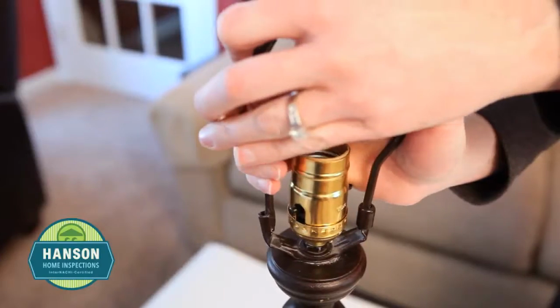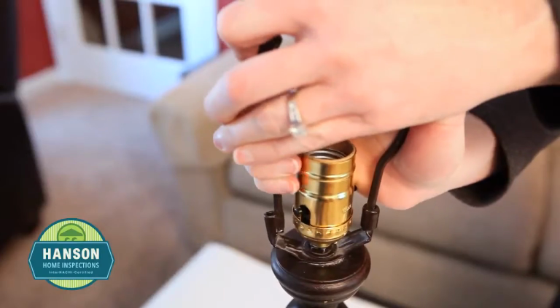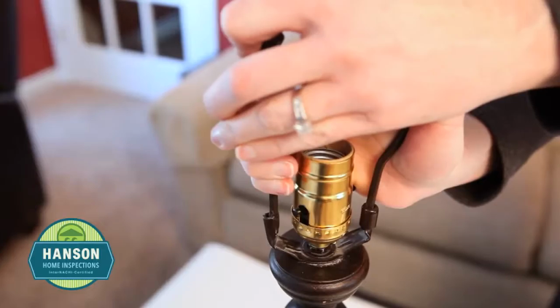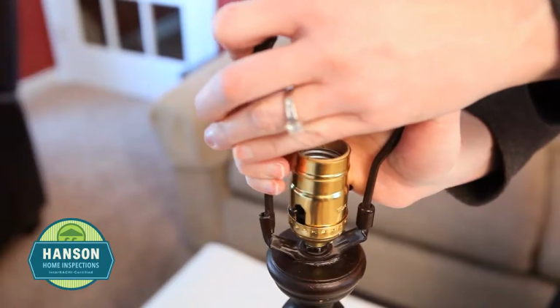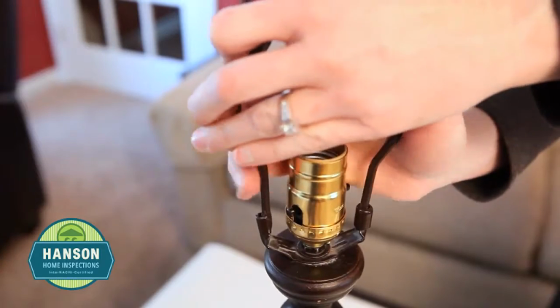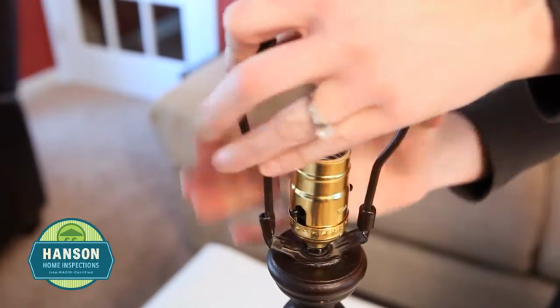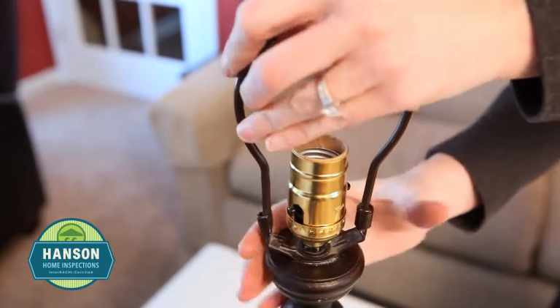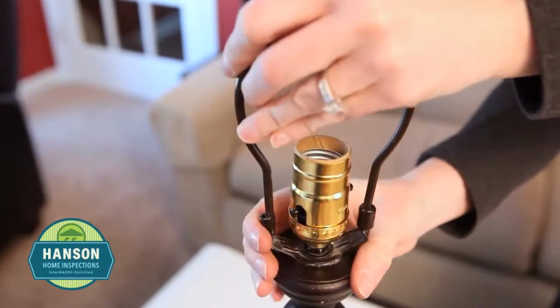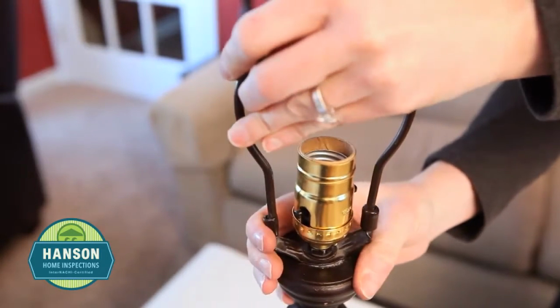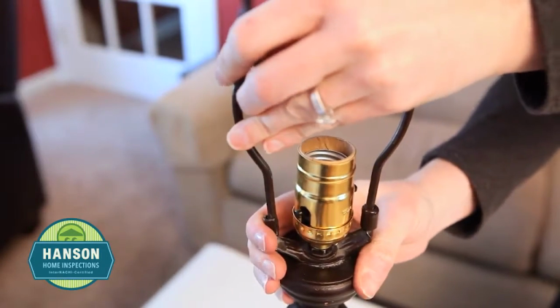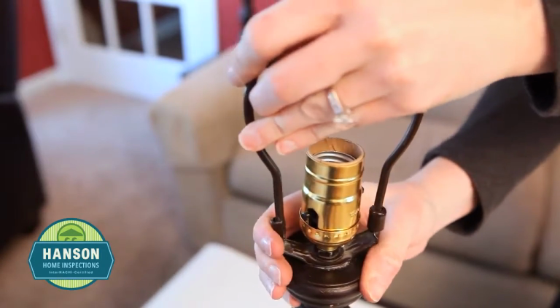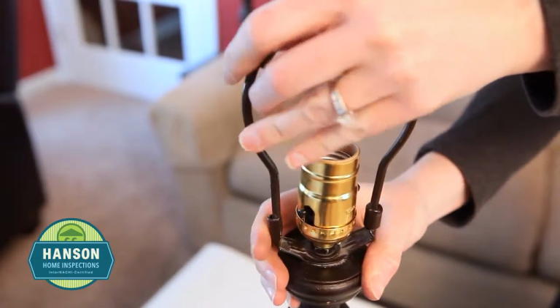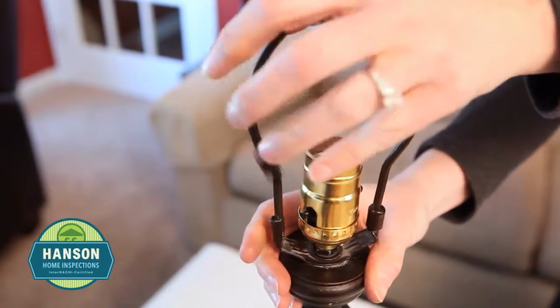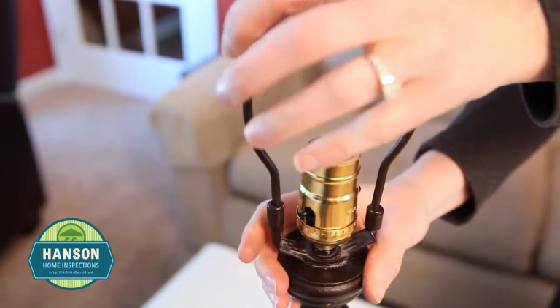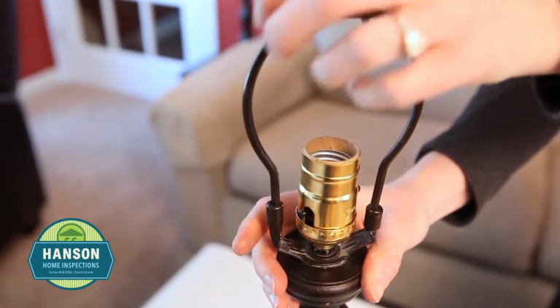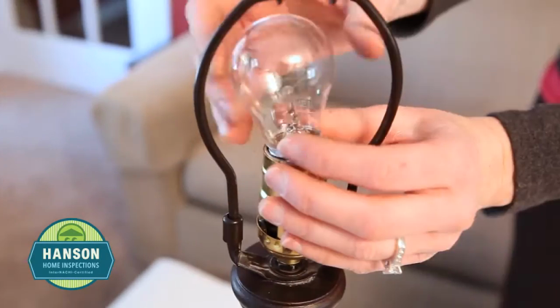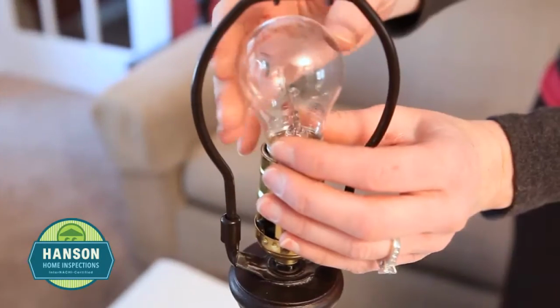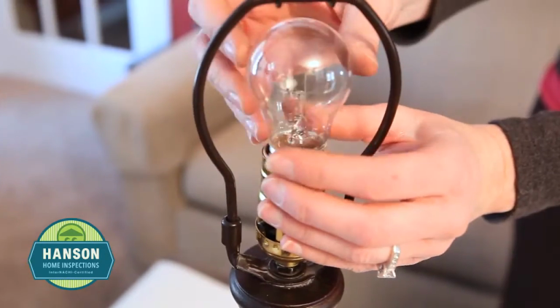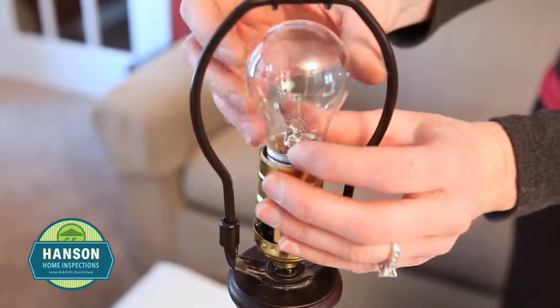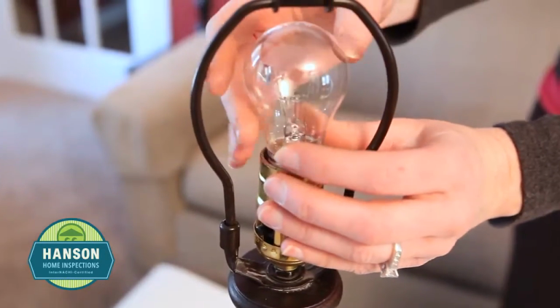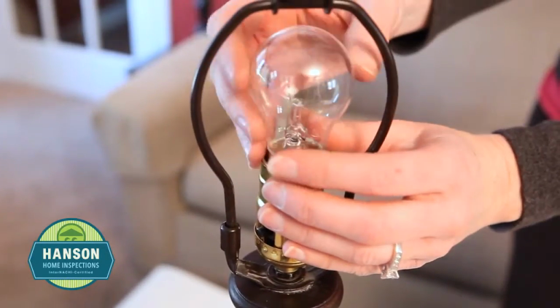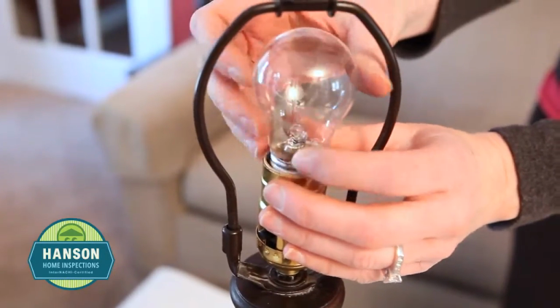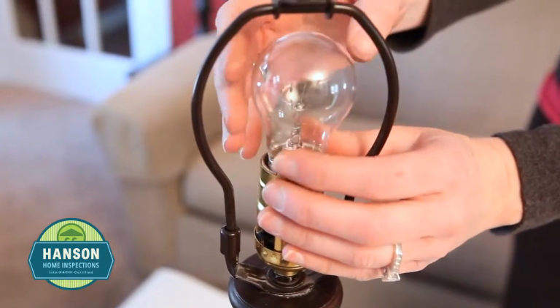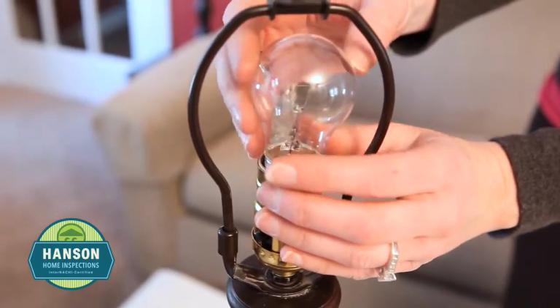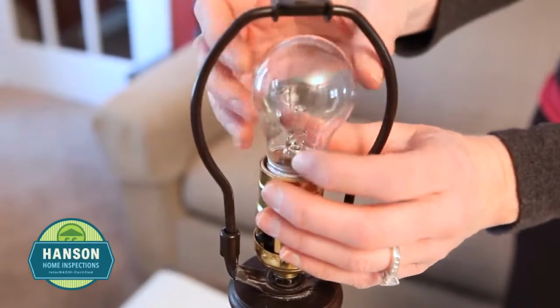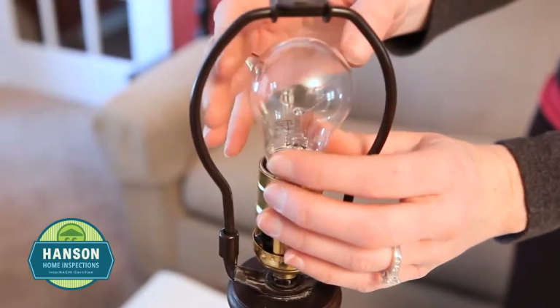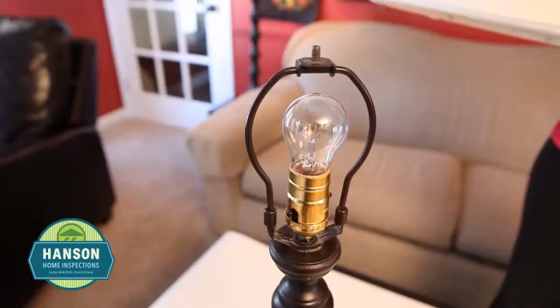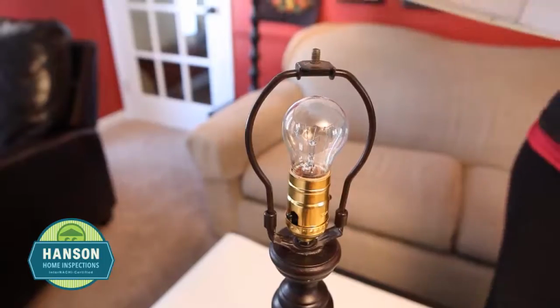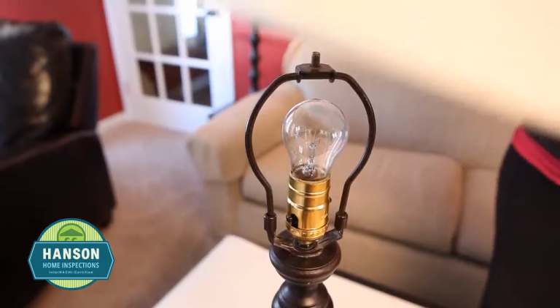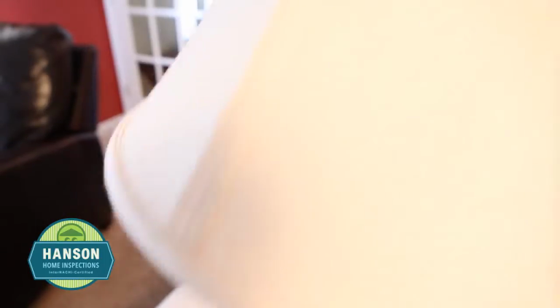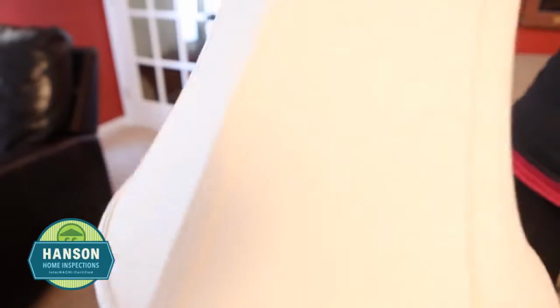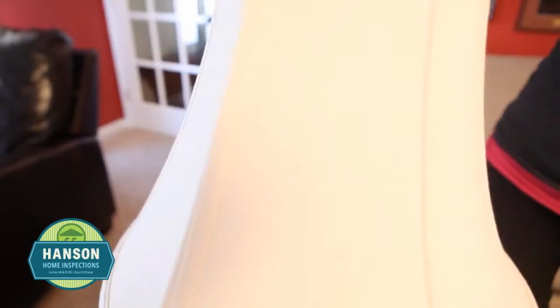Reassemble the lamp, first replacing the harp, then the light bulb, and then the lampshade.